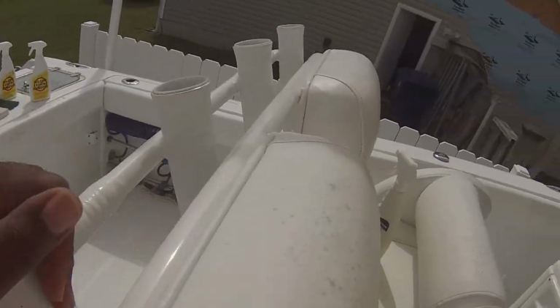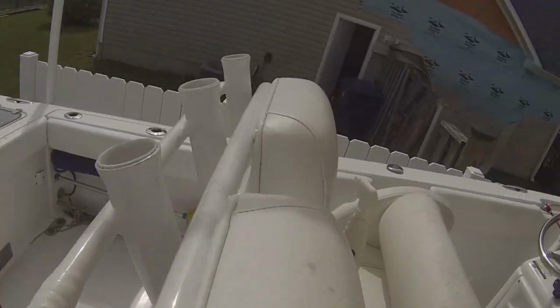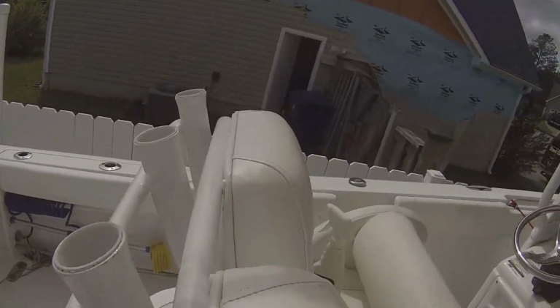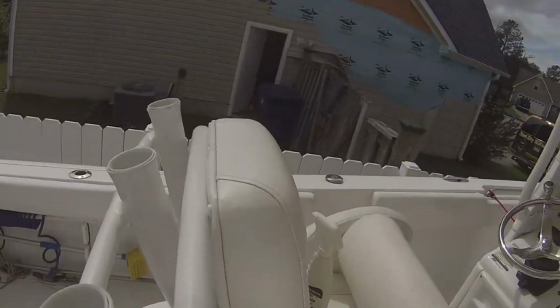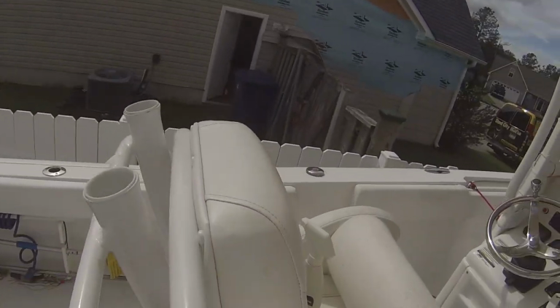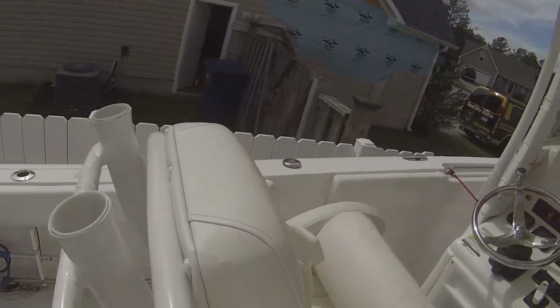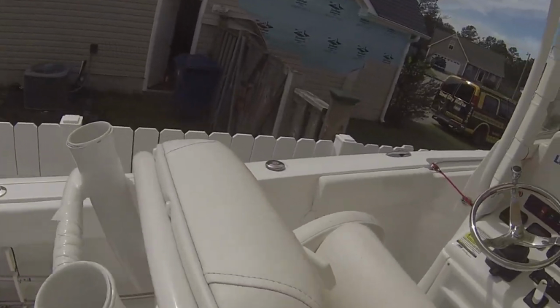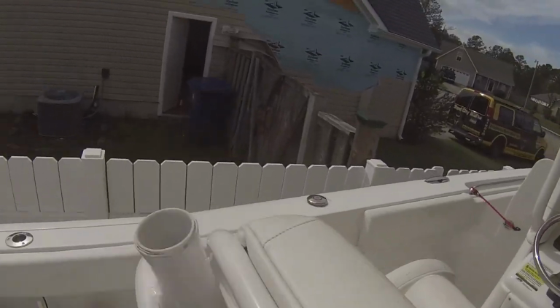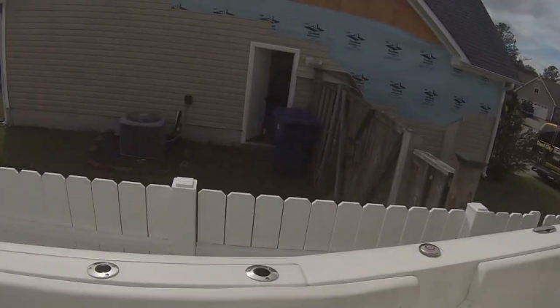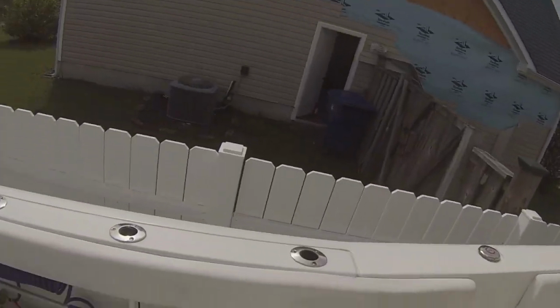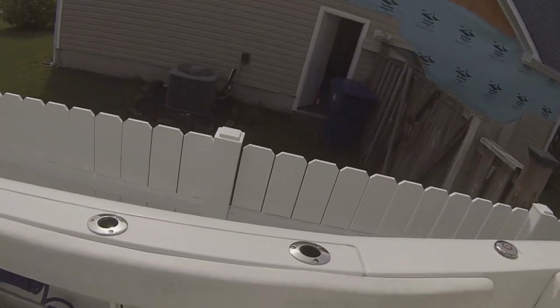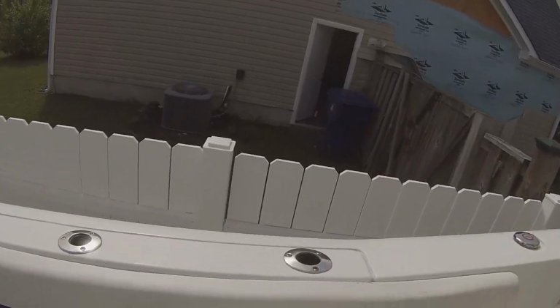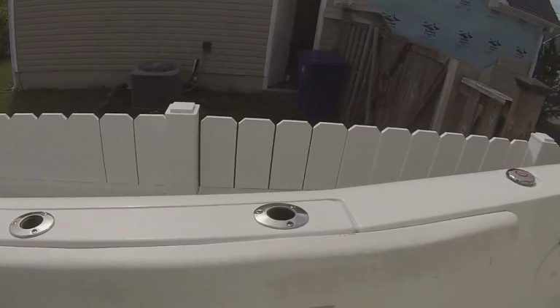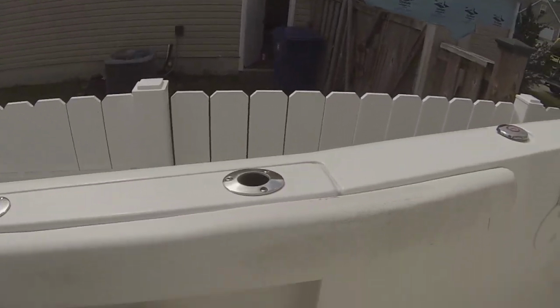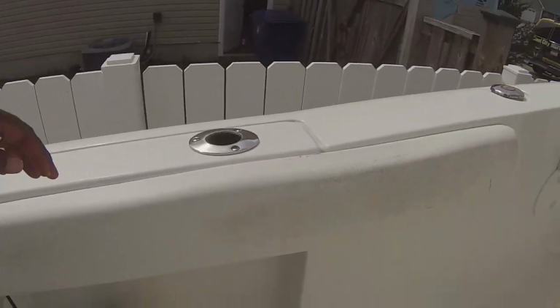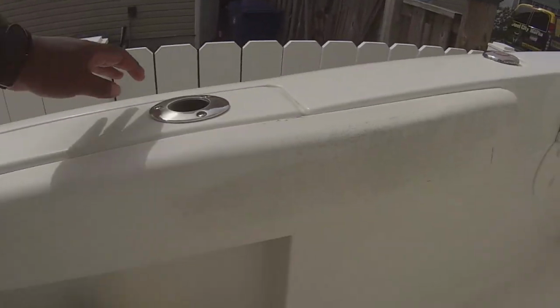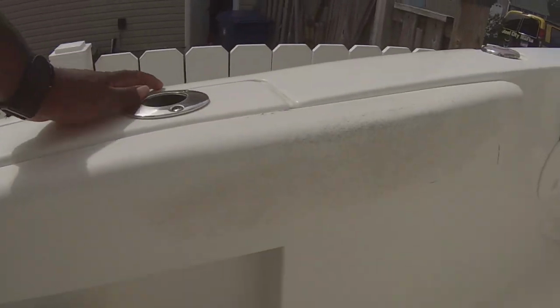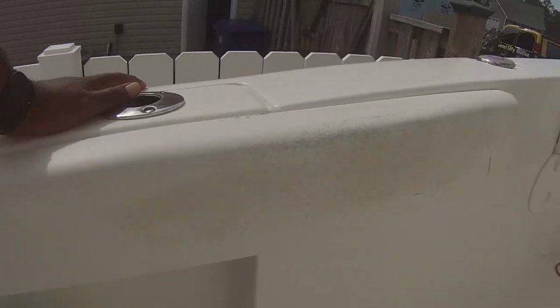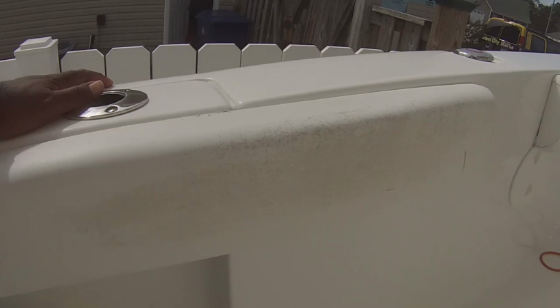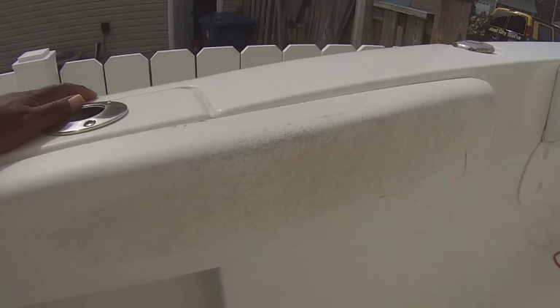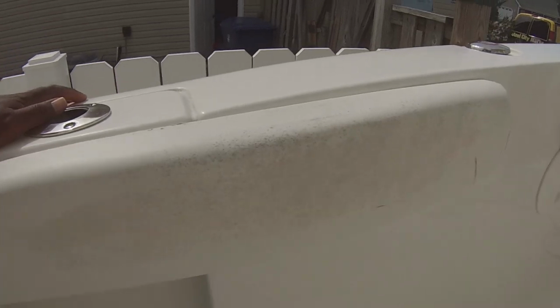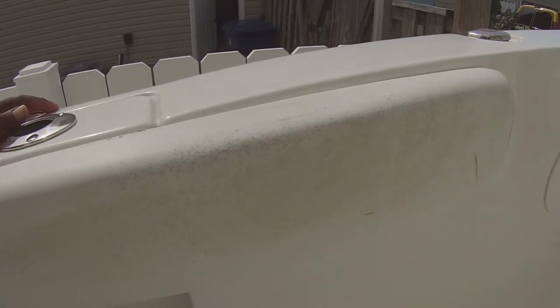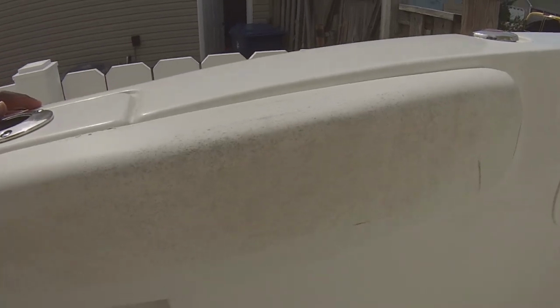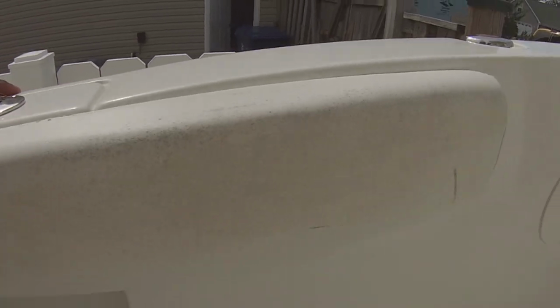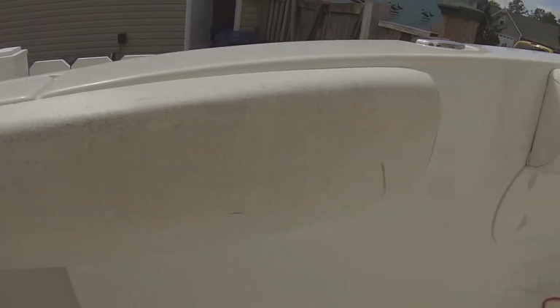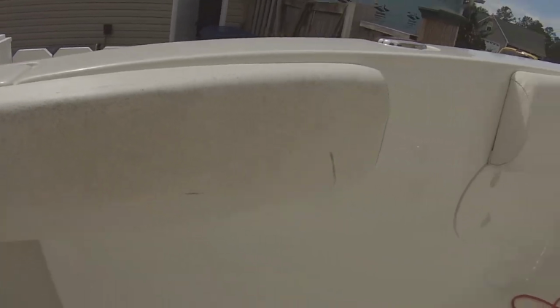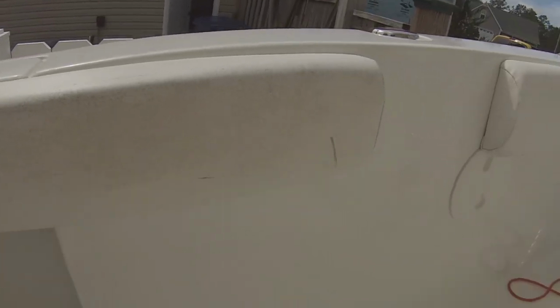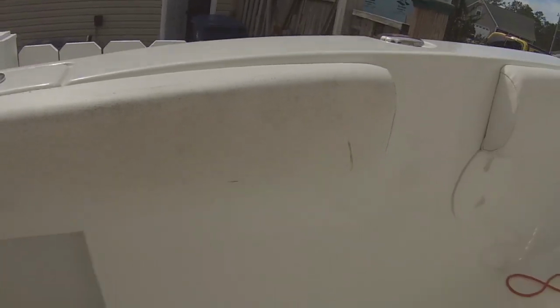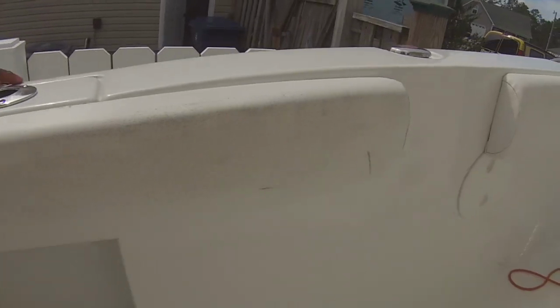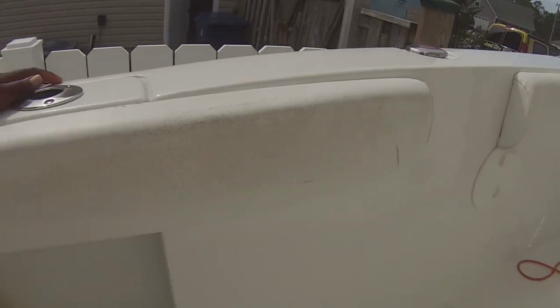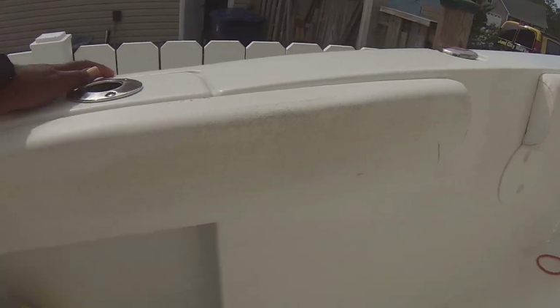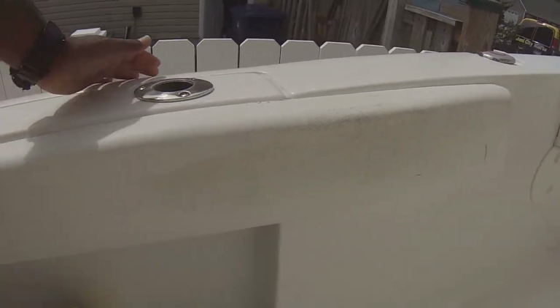You can see it on the seats, you can see it on my combing bolsters here — look at that. I mean, that is pretty nasty.